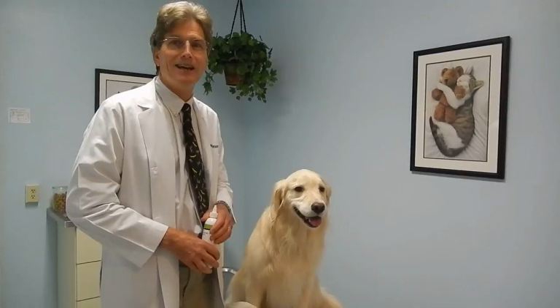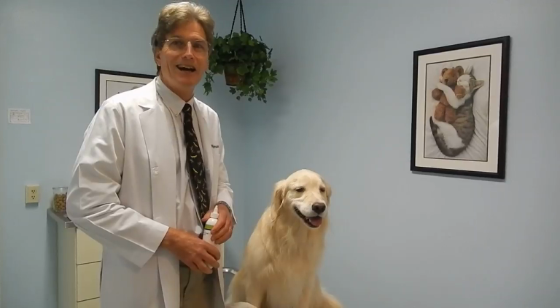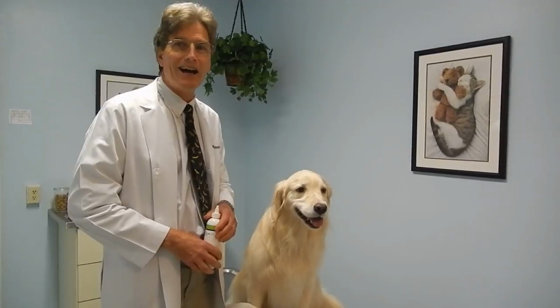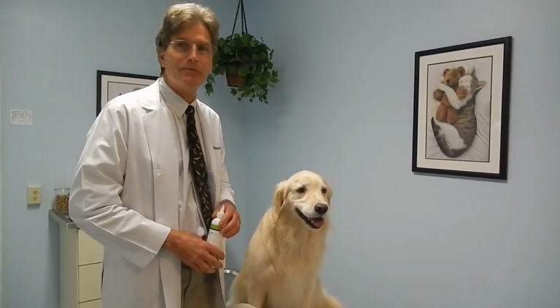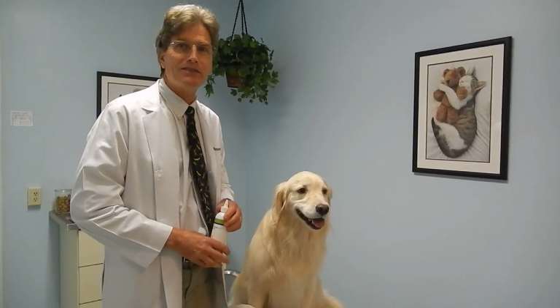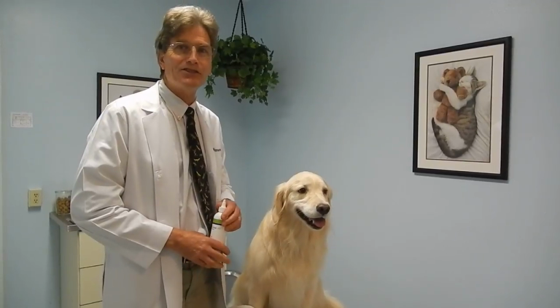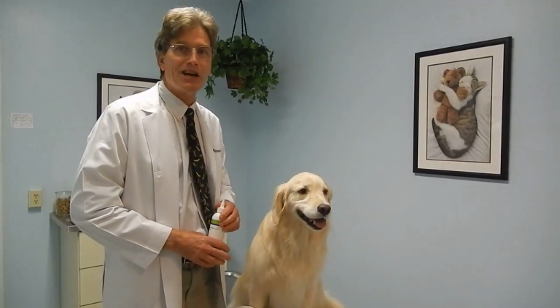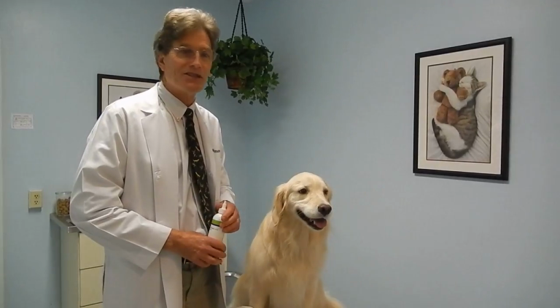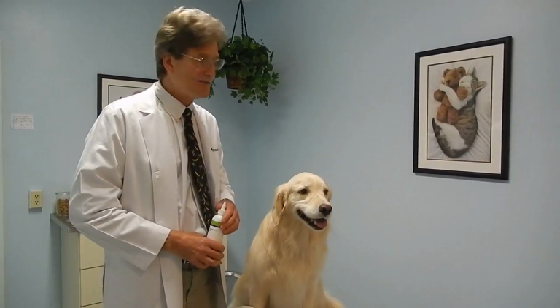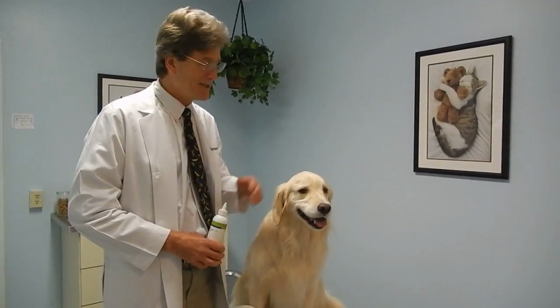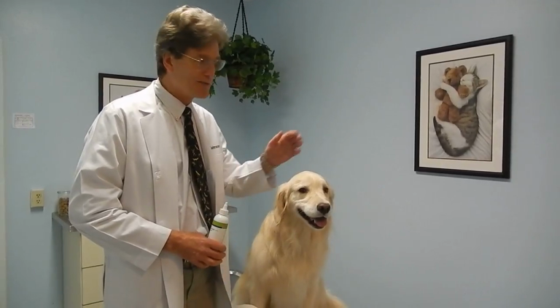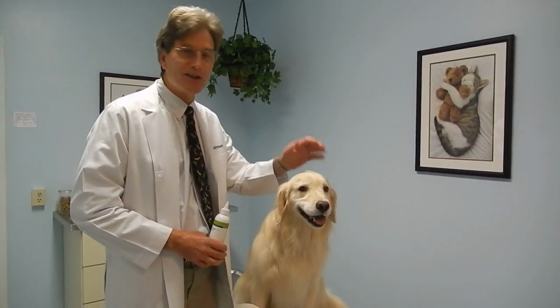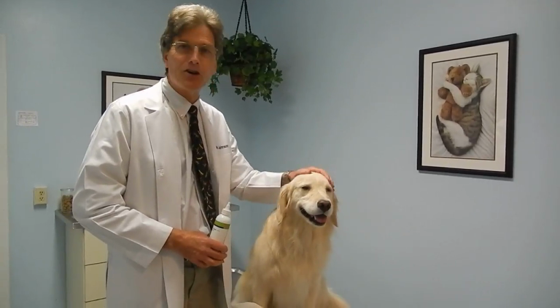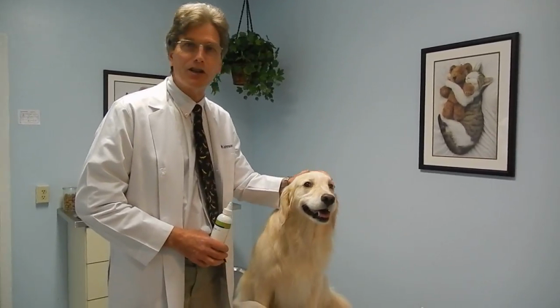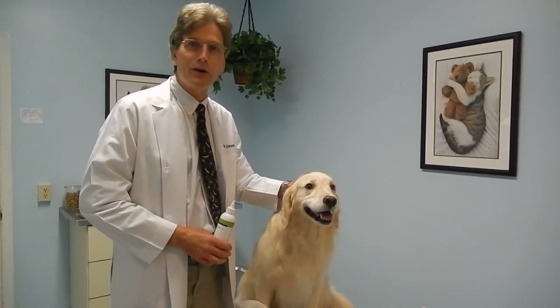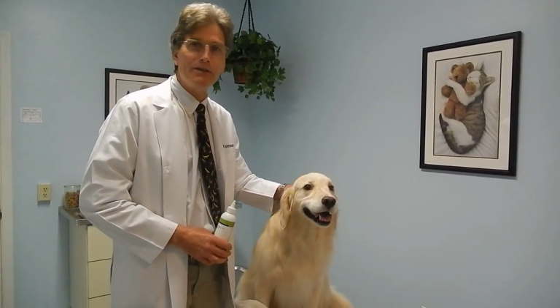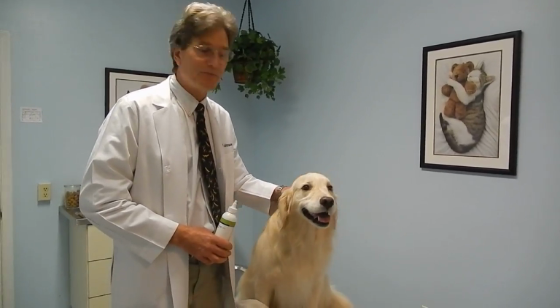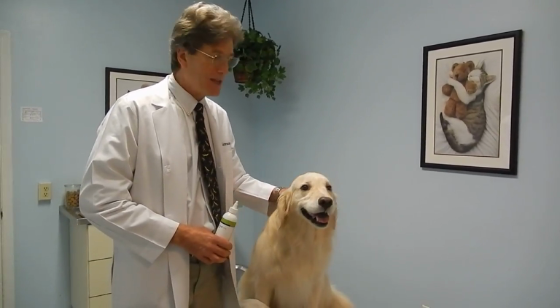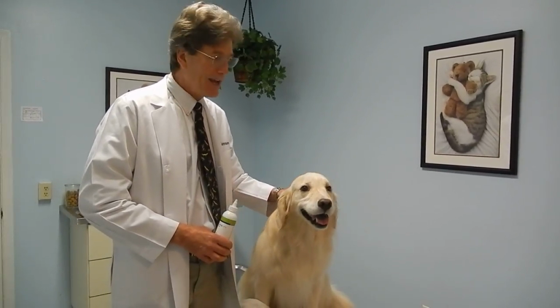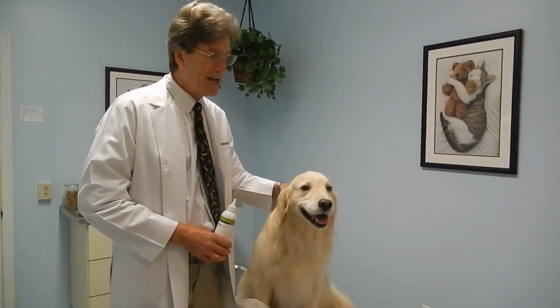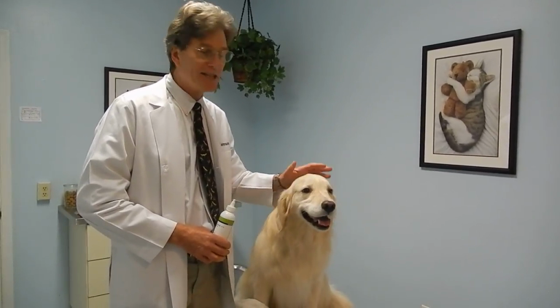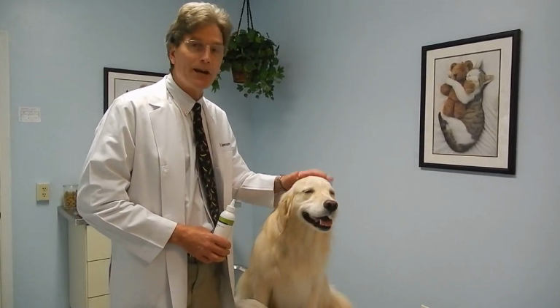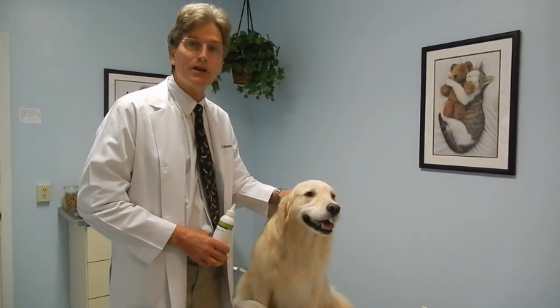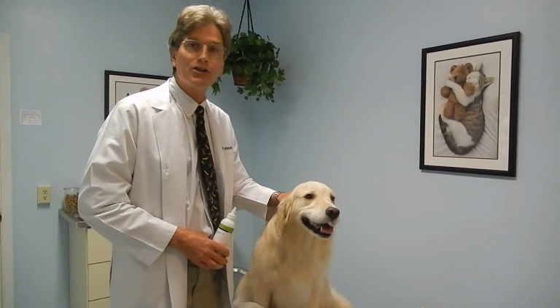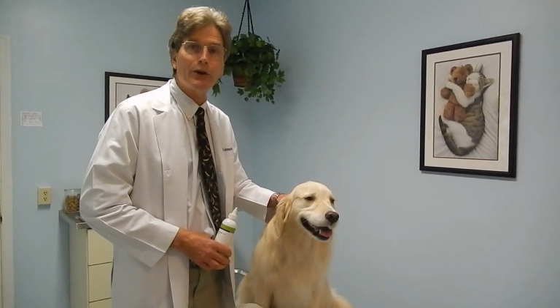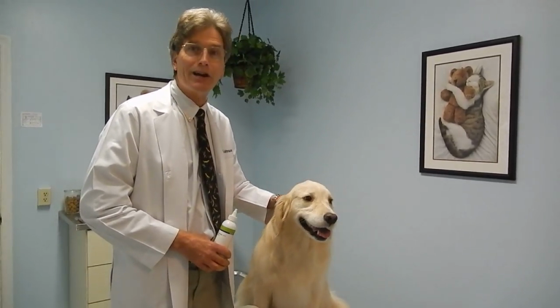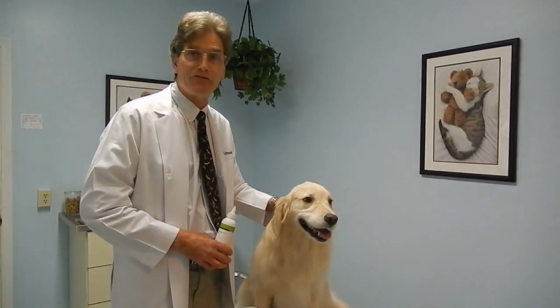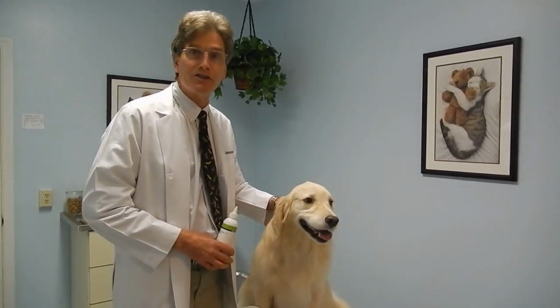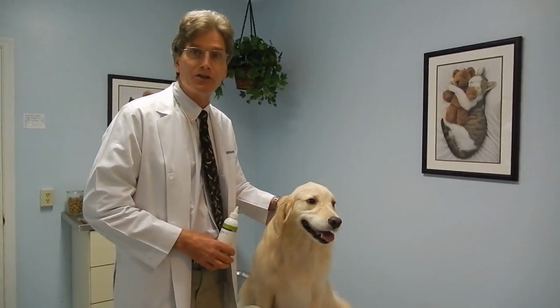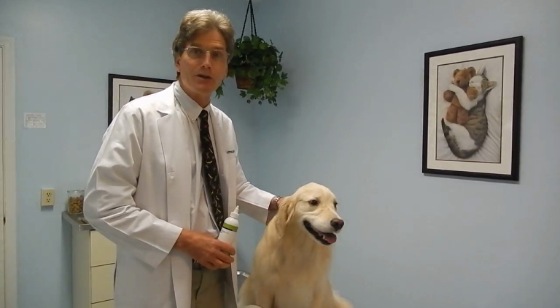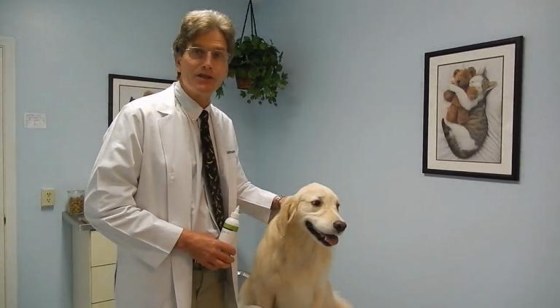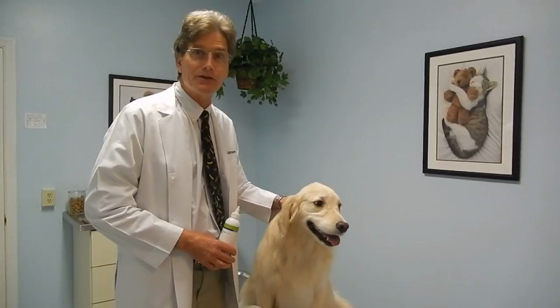Hi, I'm Dr. Johnson. This is my dog, Chloe, and today we're going to show you how to flush a dog's ears.